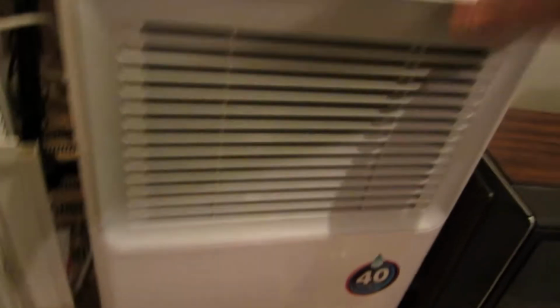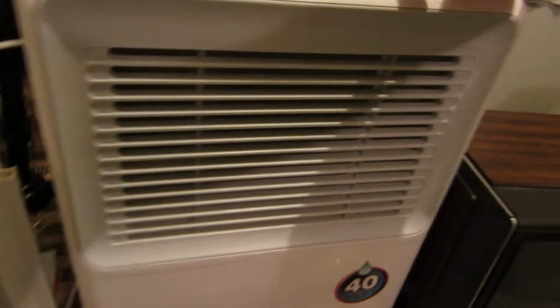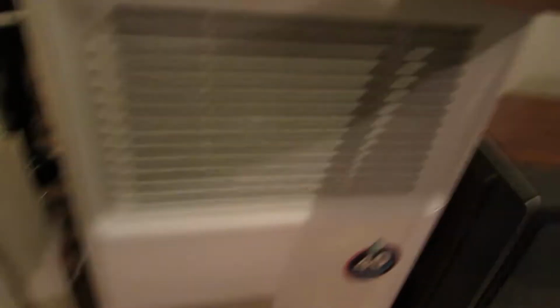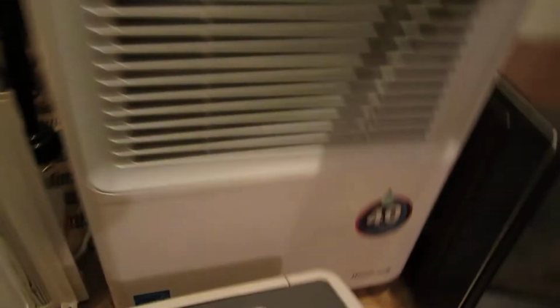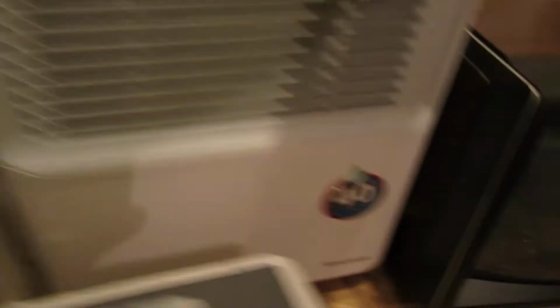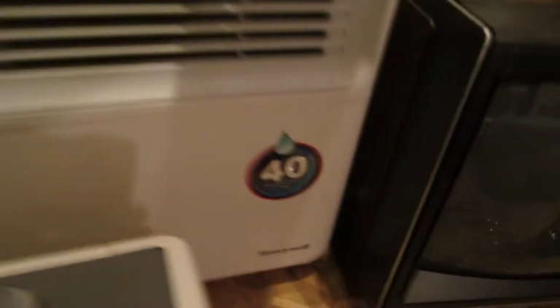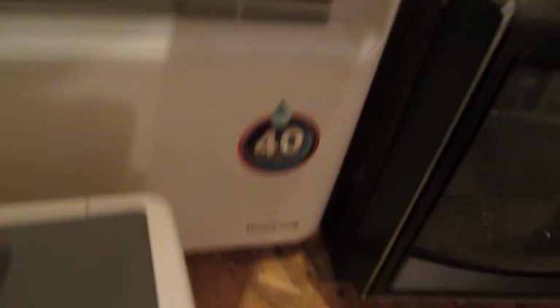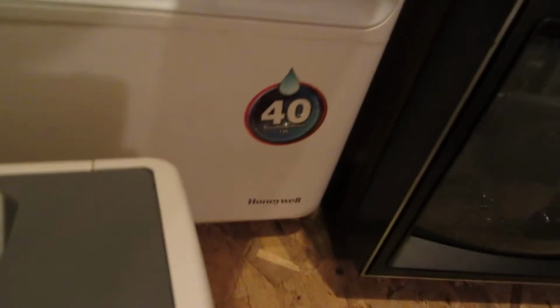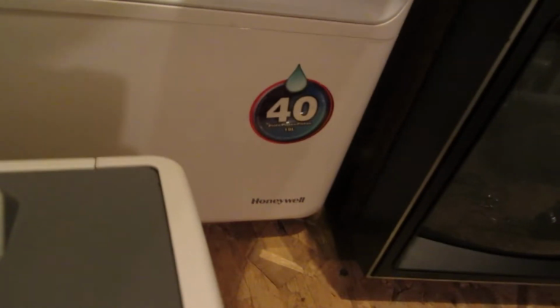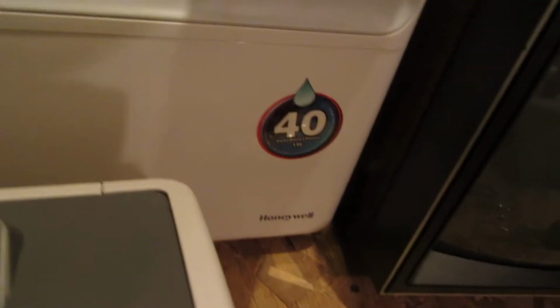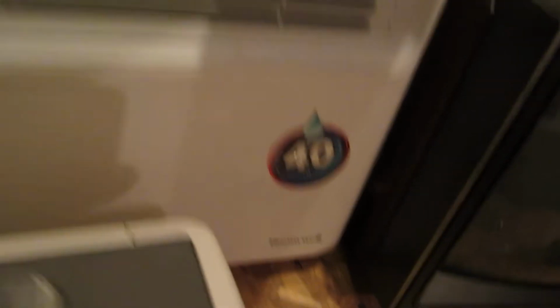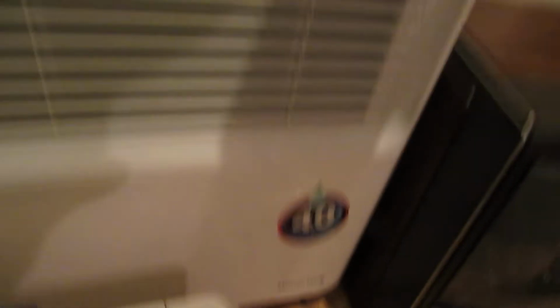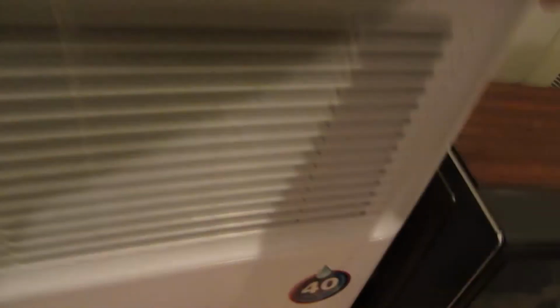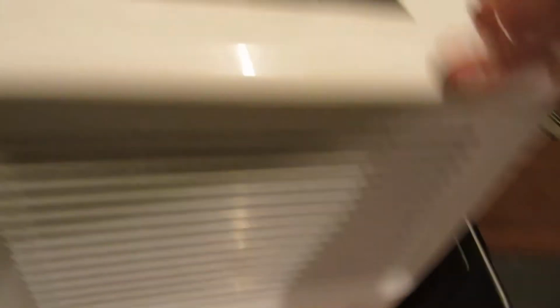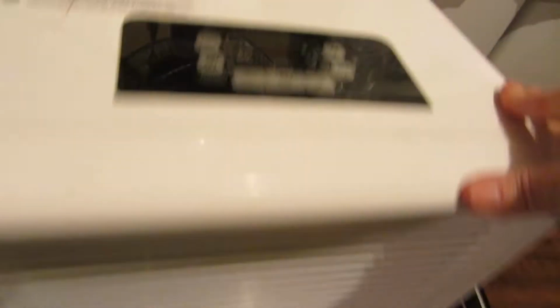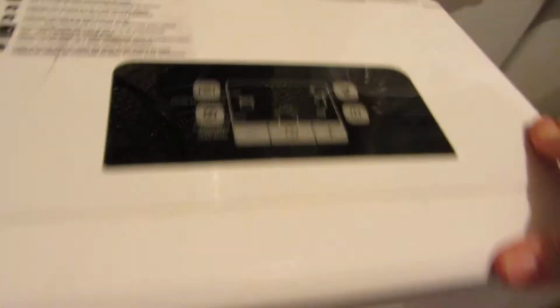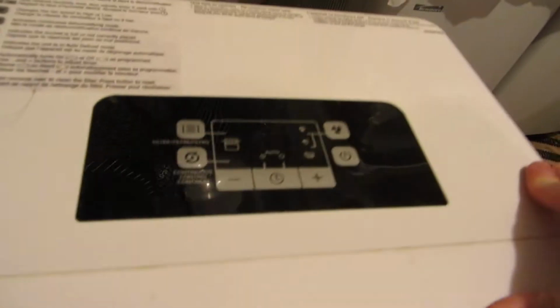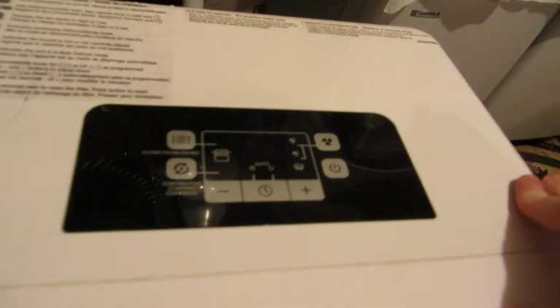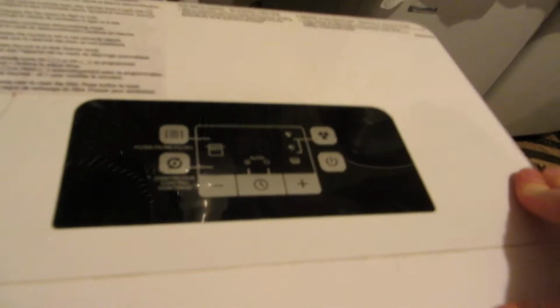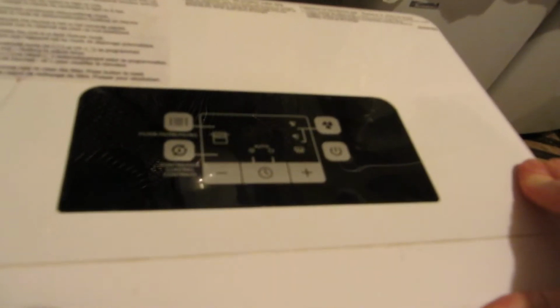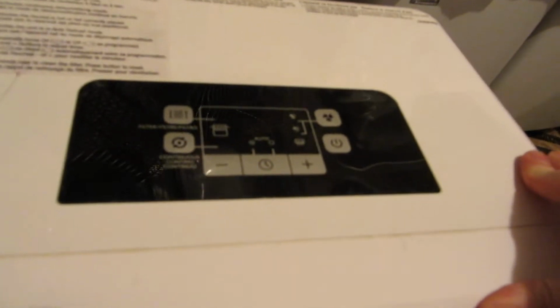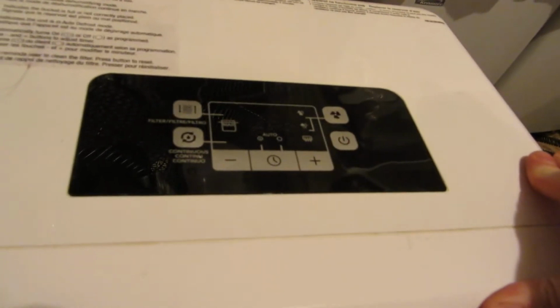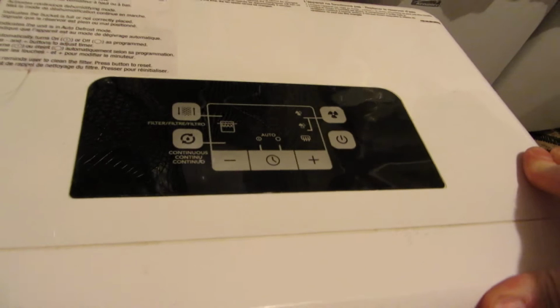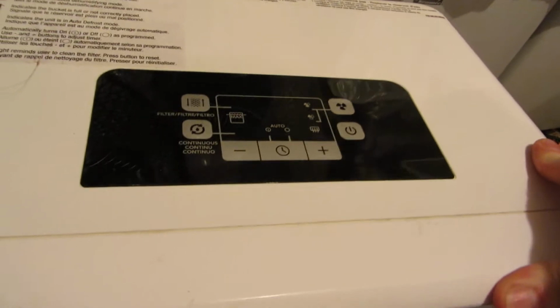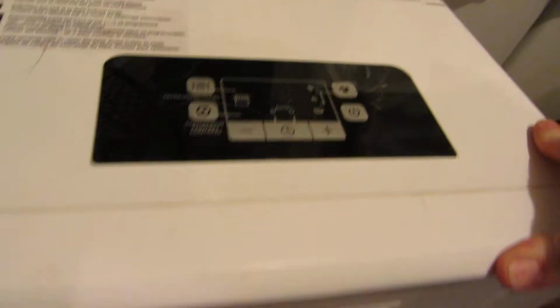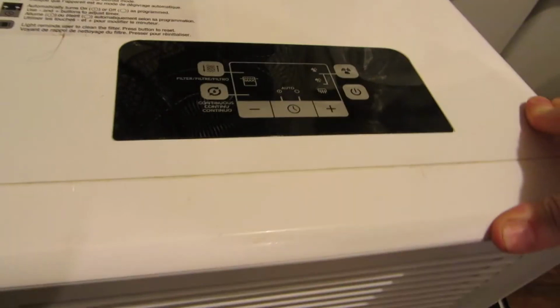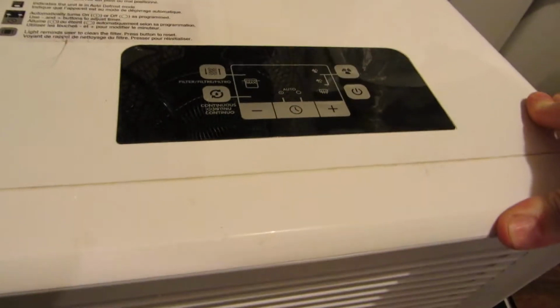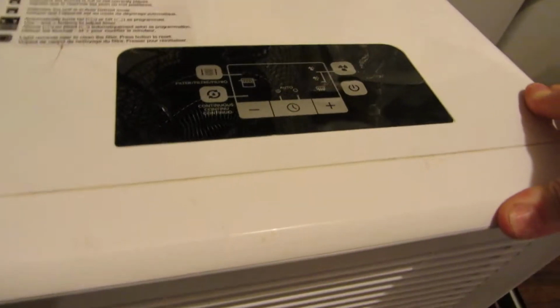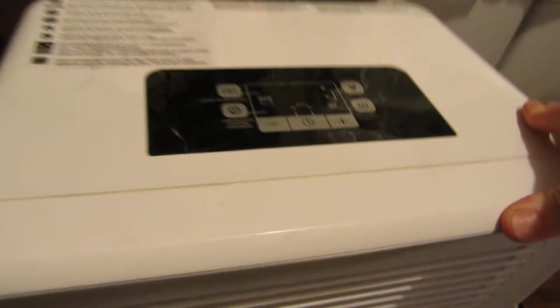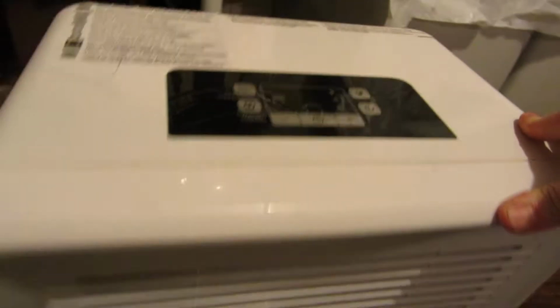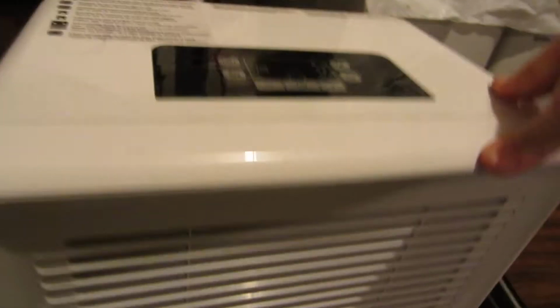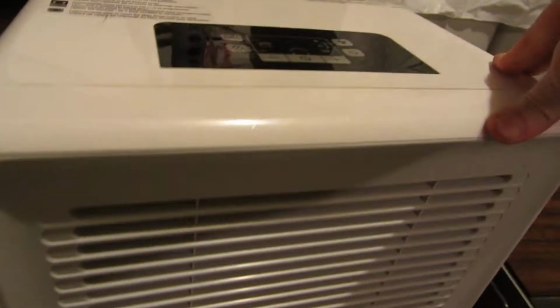Another dehumidifier, a Honeywell one, a little nicer than the other one — digital display and everything.